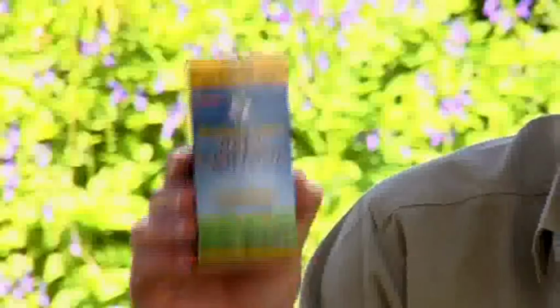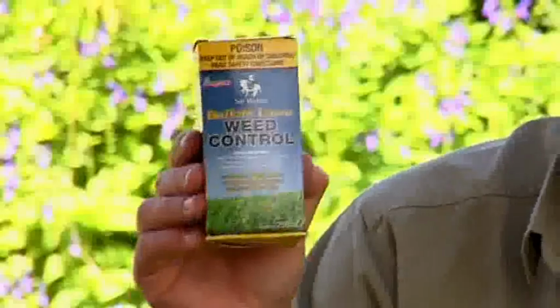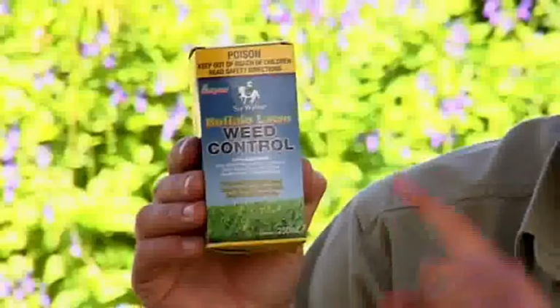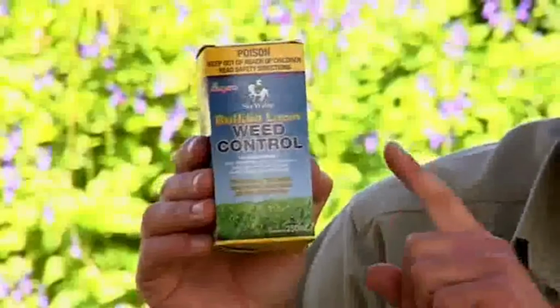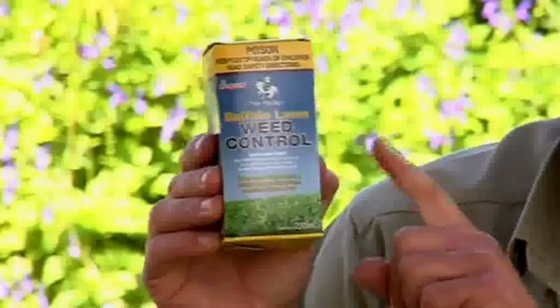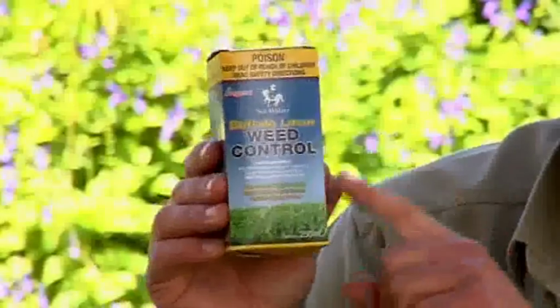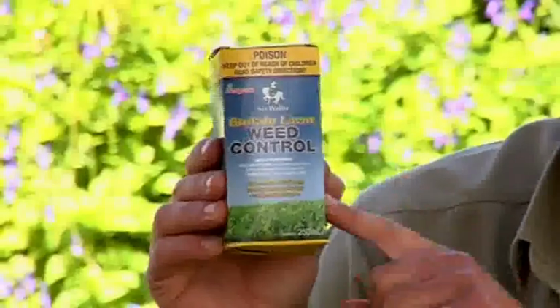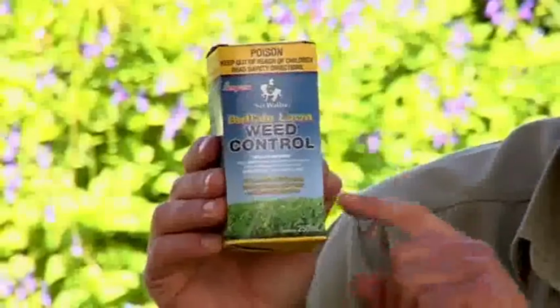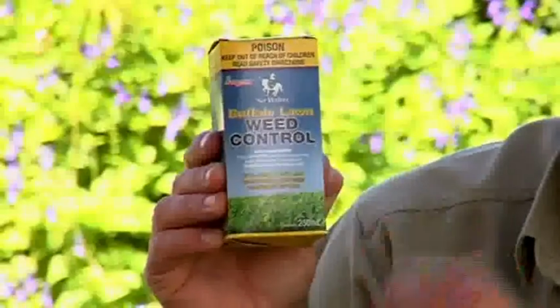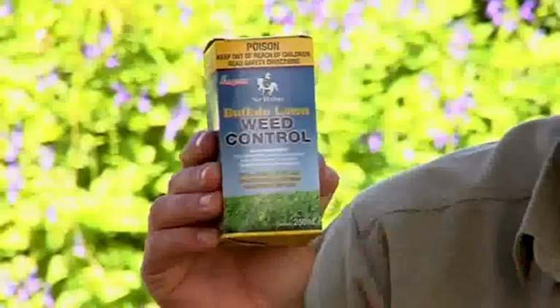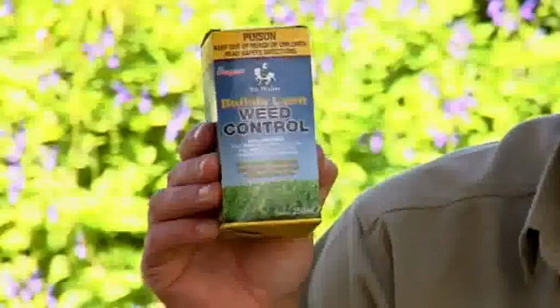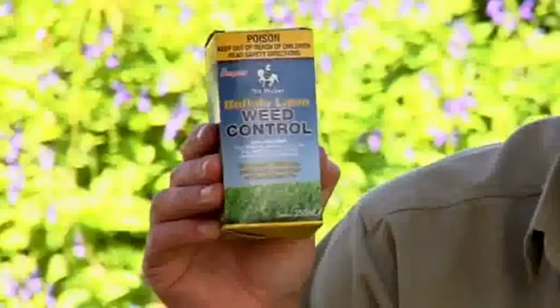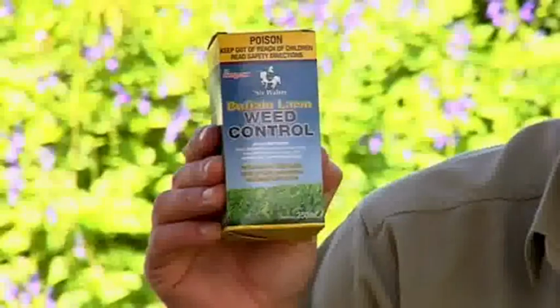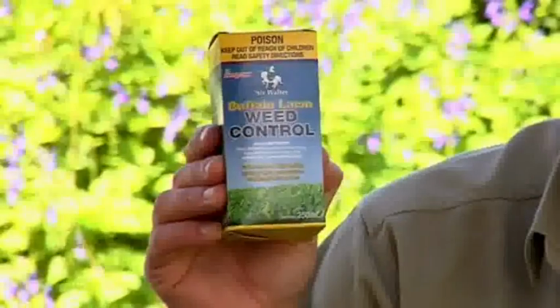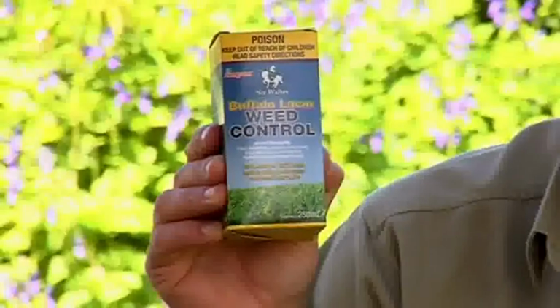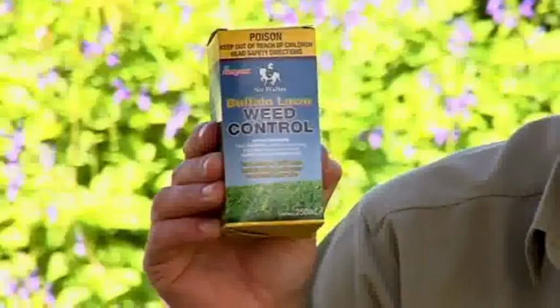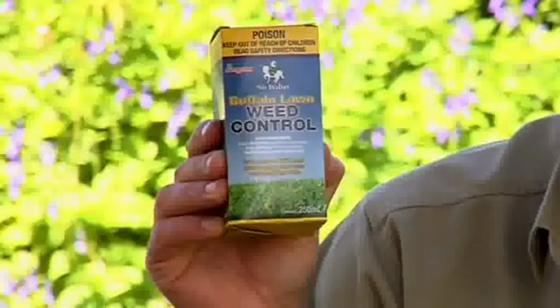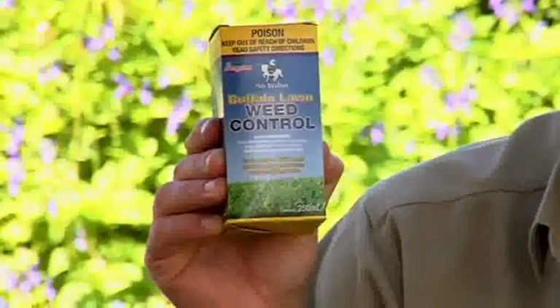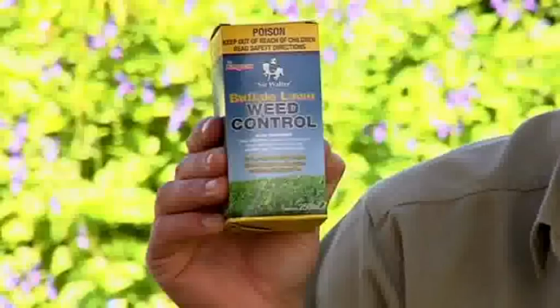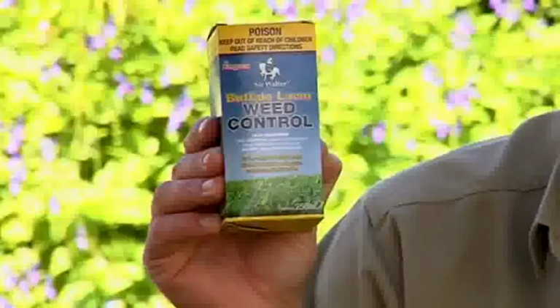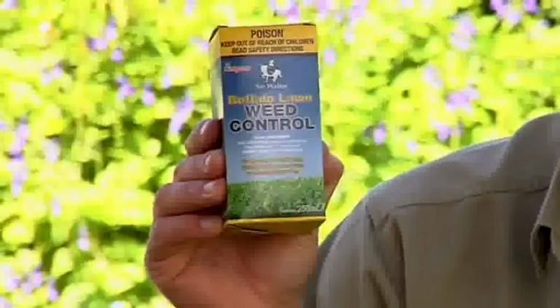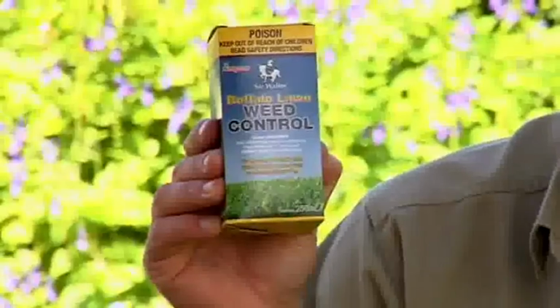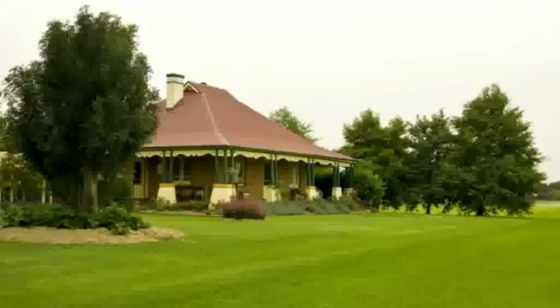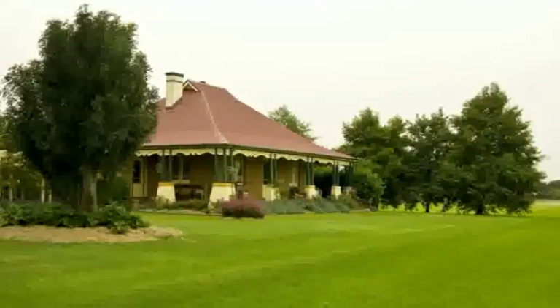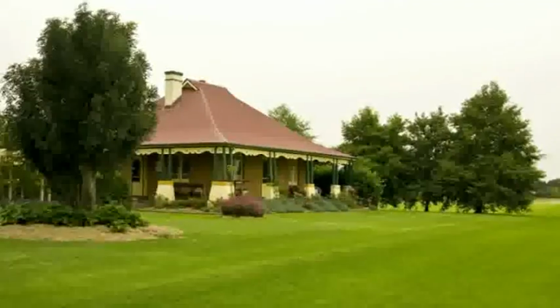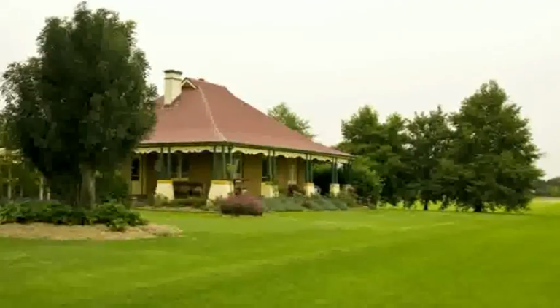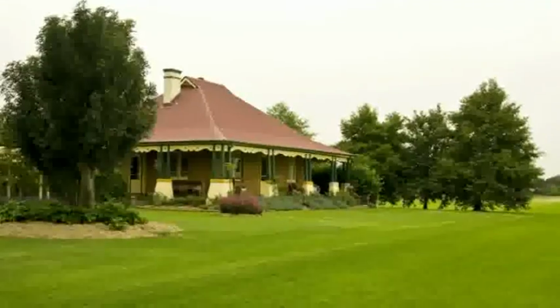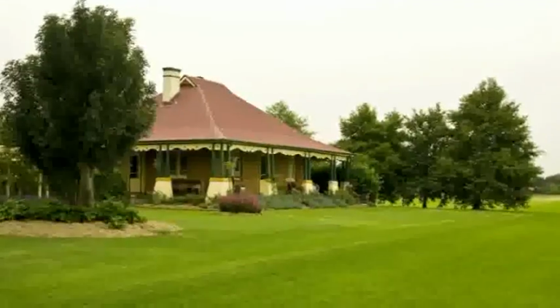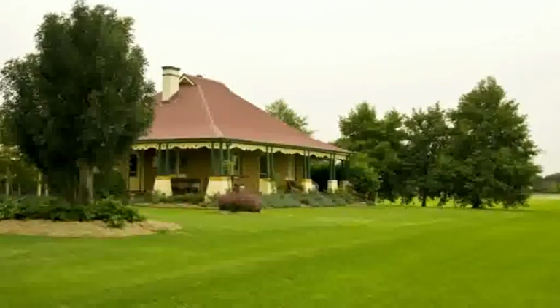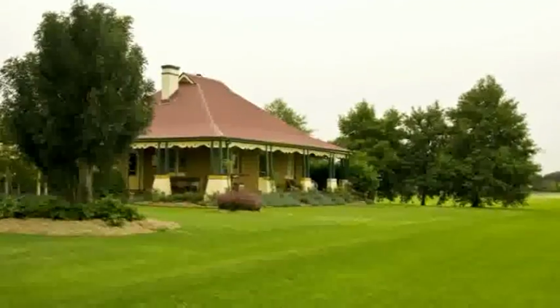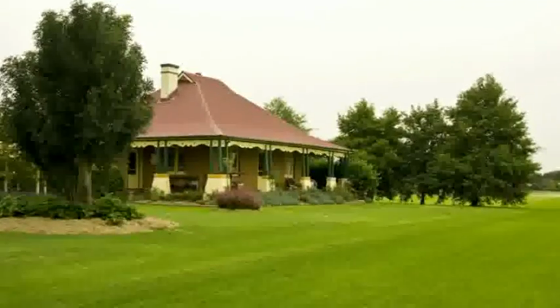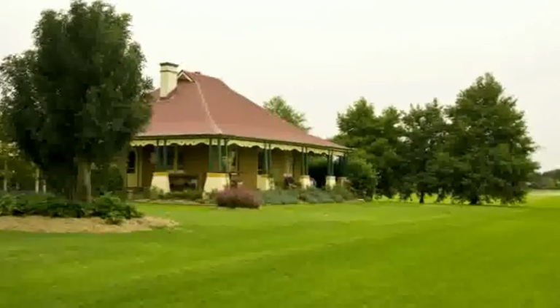It contains bromoxynil so it is safe to use on buffalo lawns, and this value for money size will treat over 400 square metres.